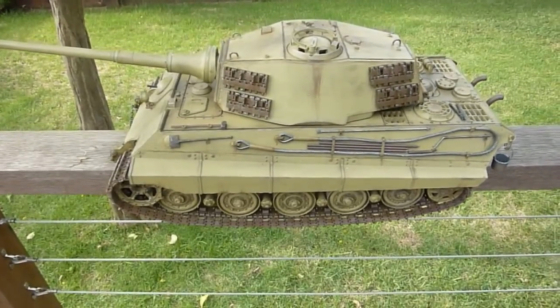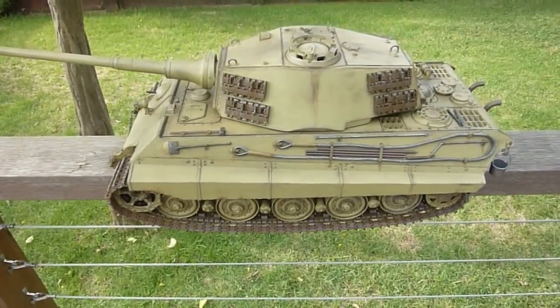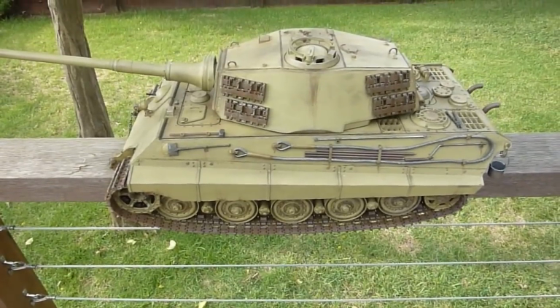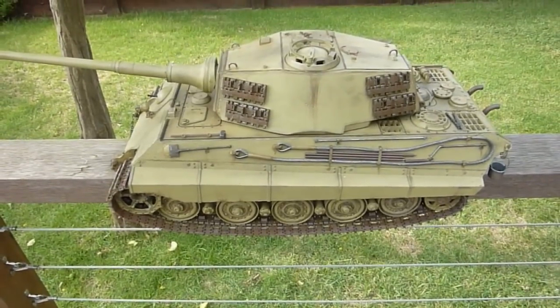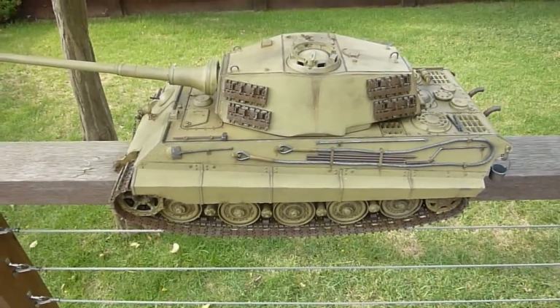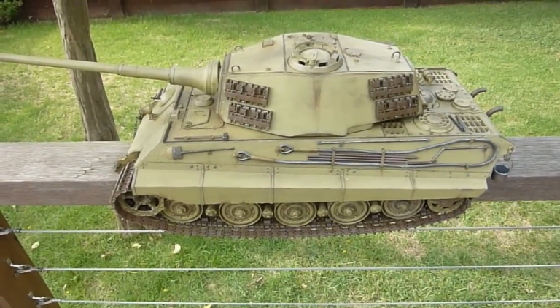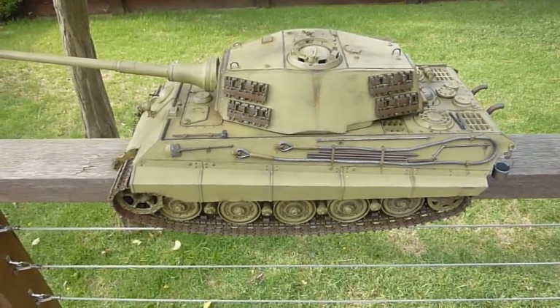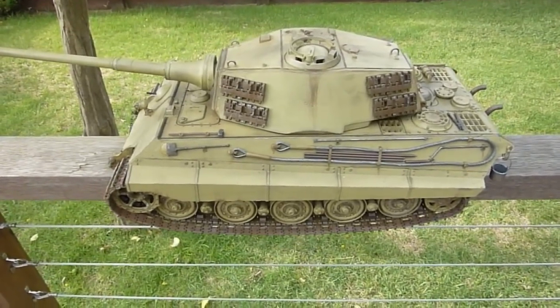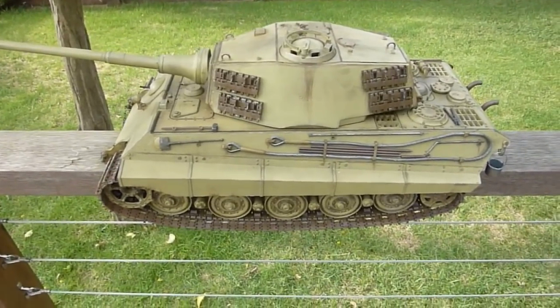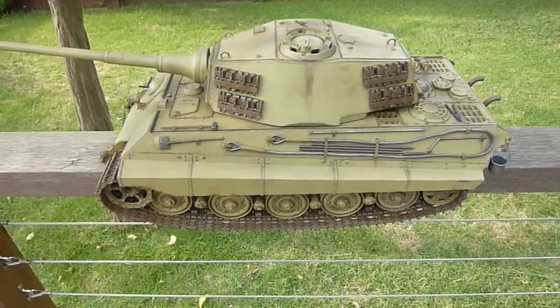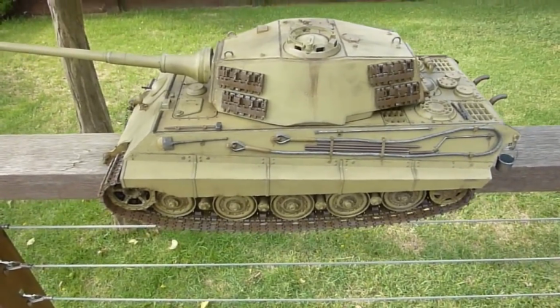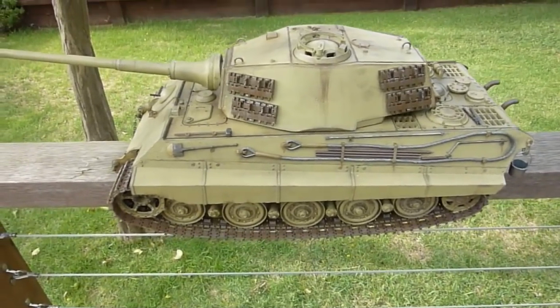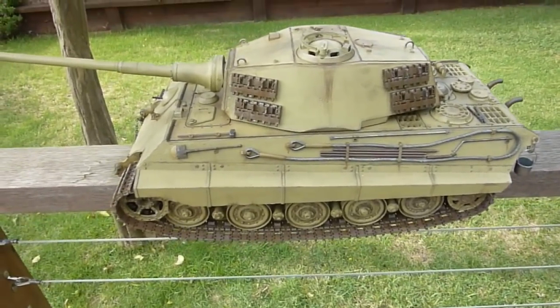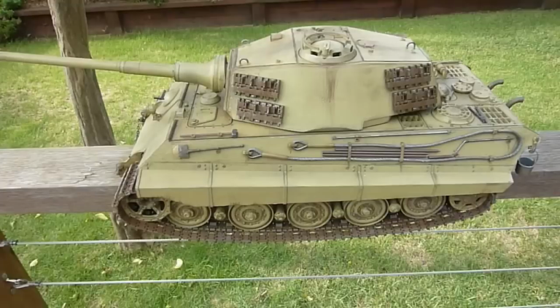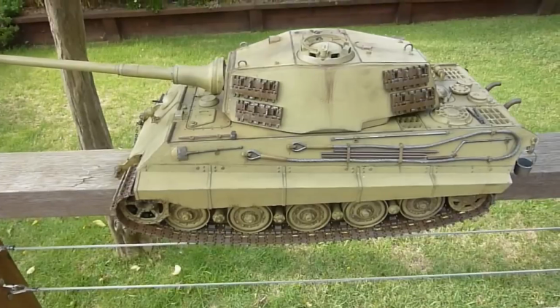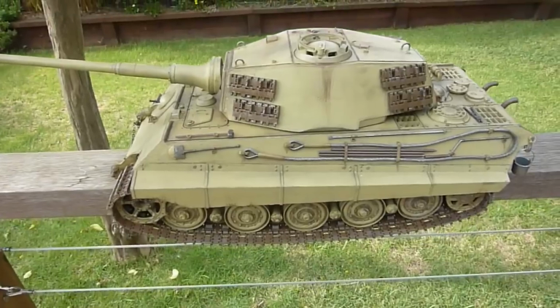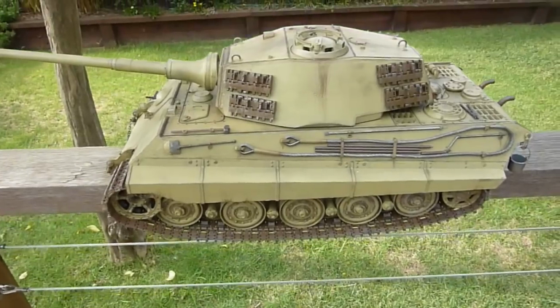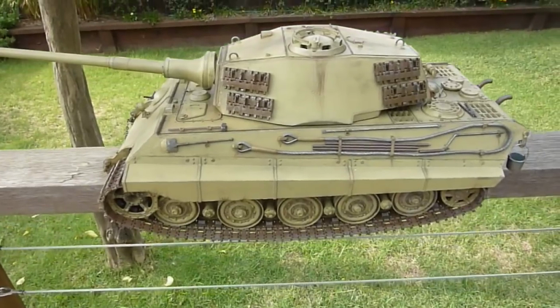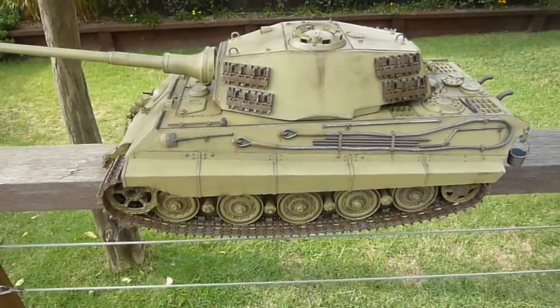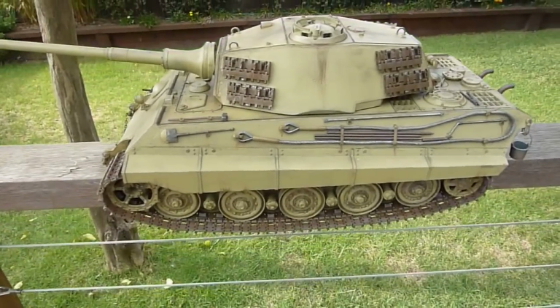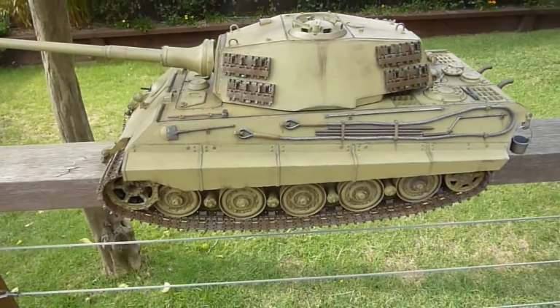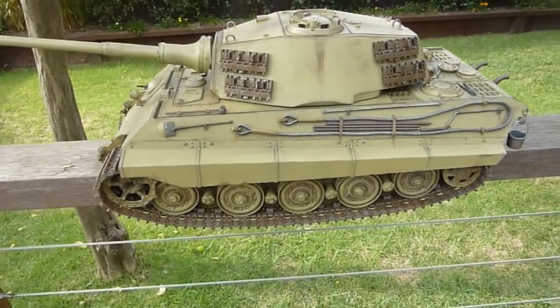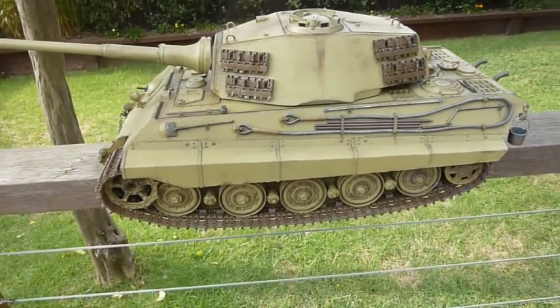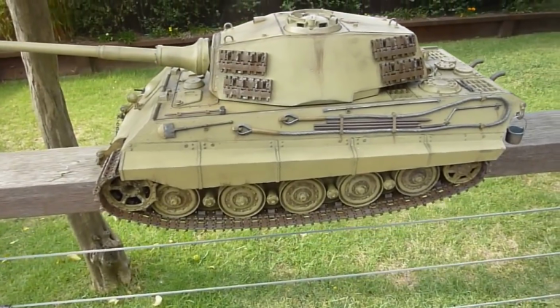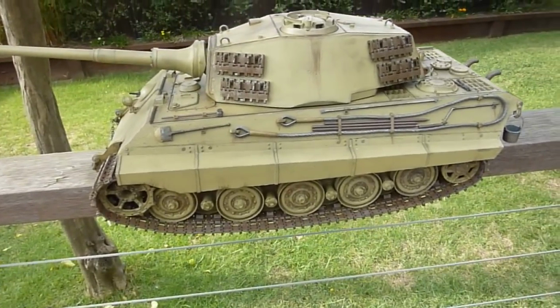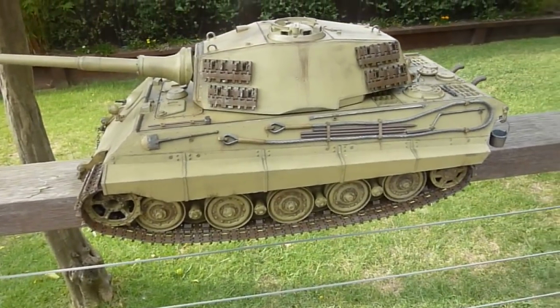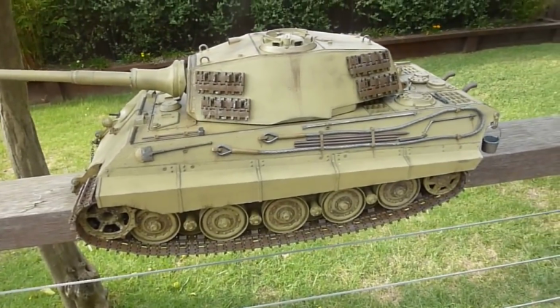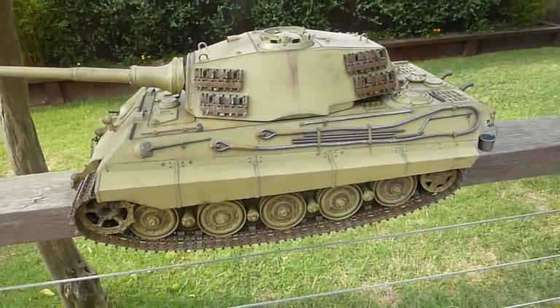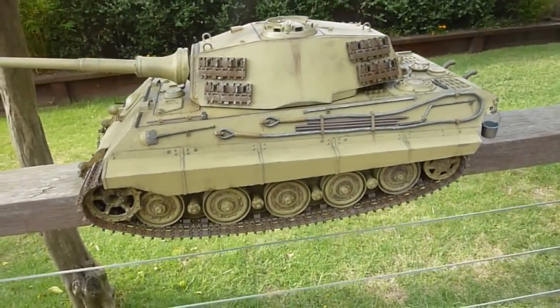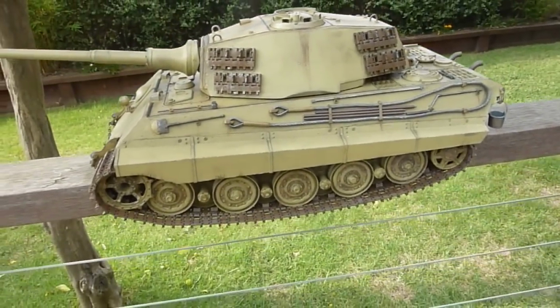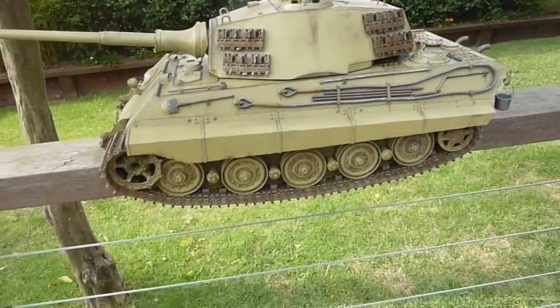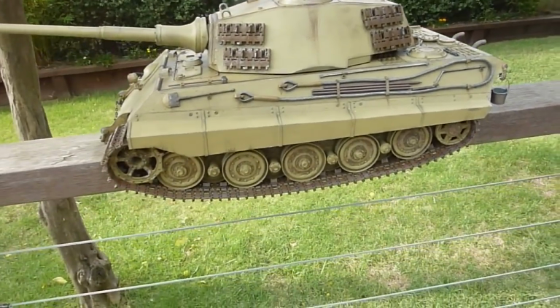Alright, hello again everyone. As you can see I've painted and fully weathered my Tamiya King Tiger.